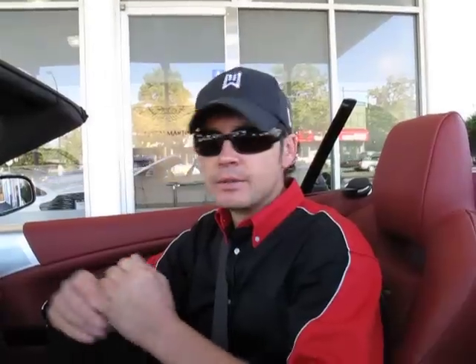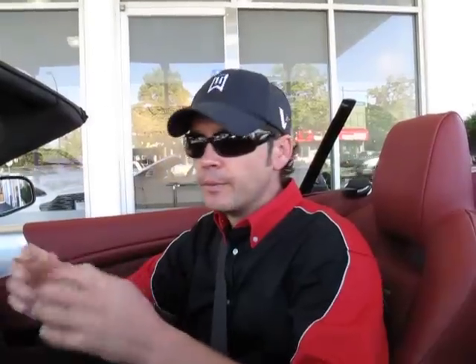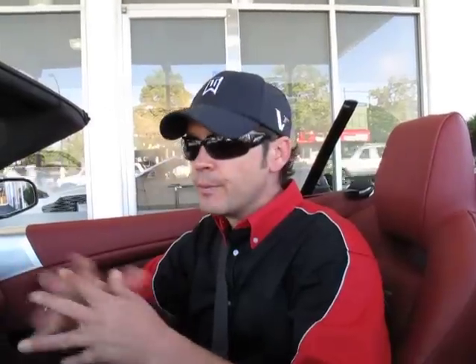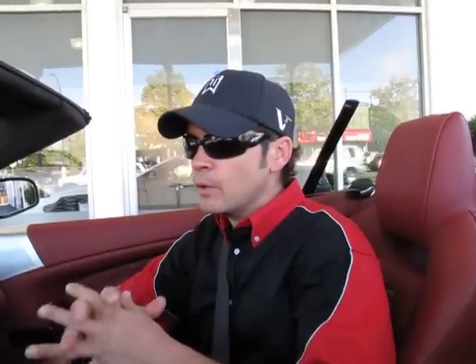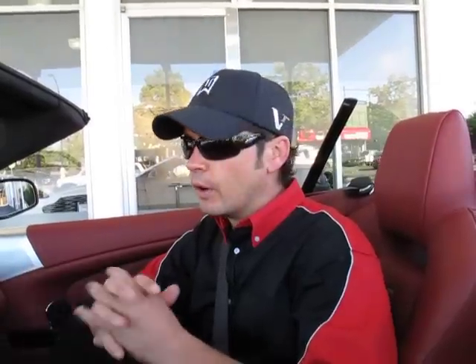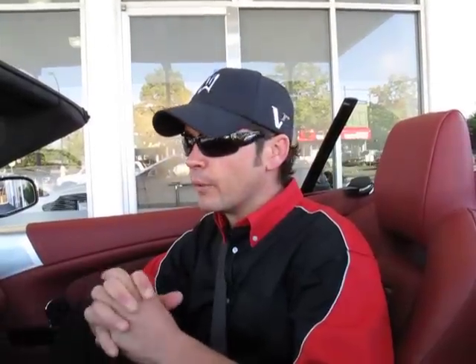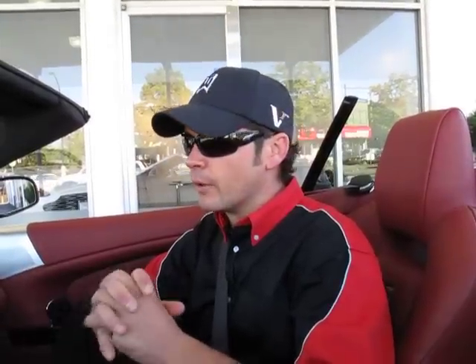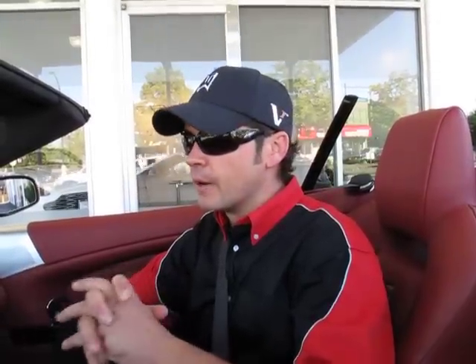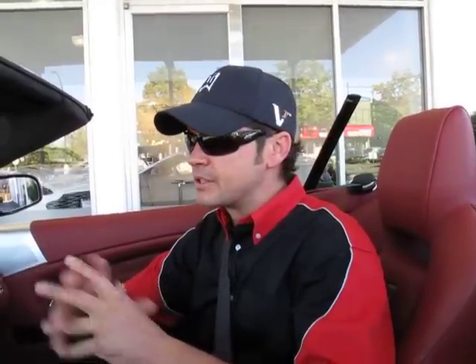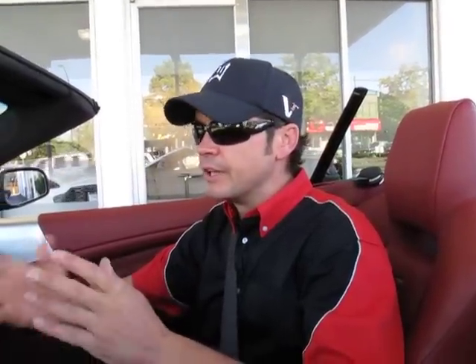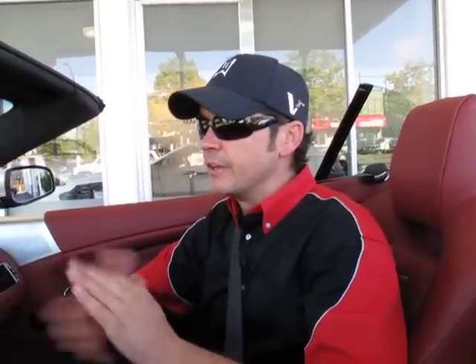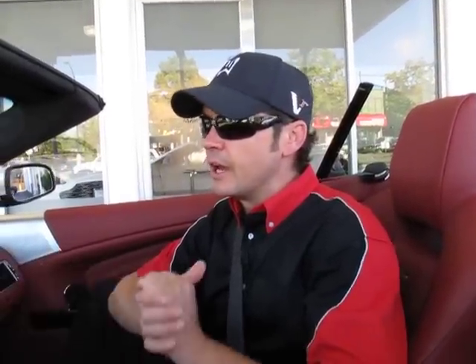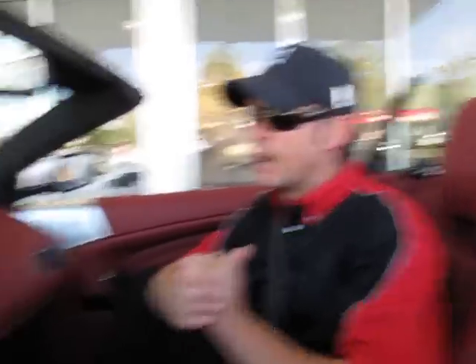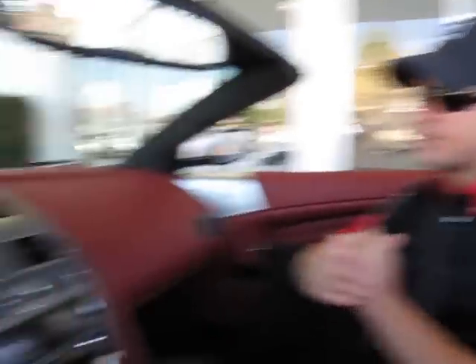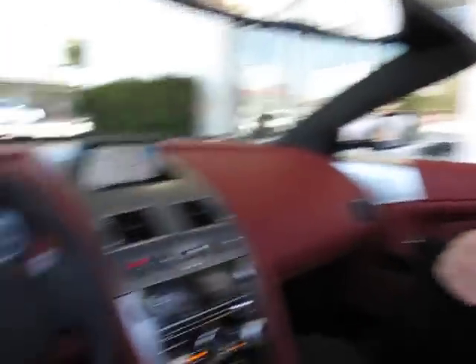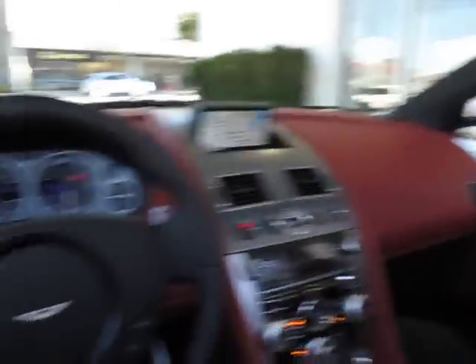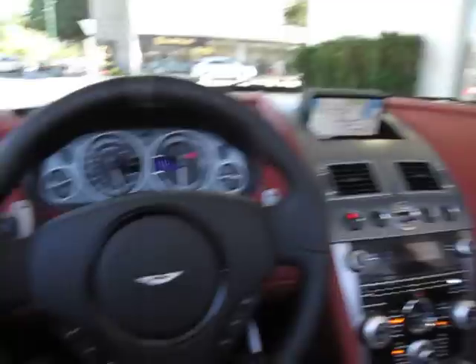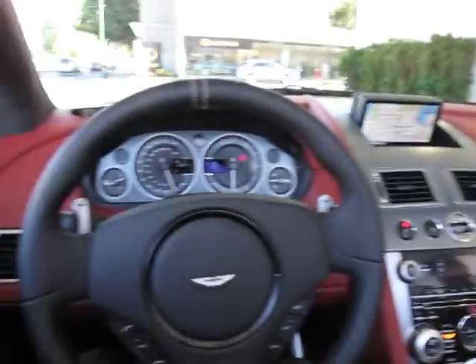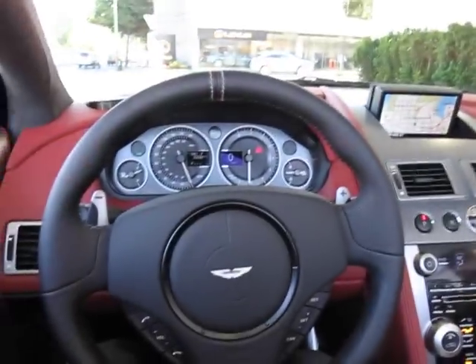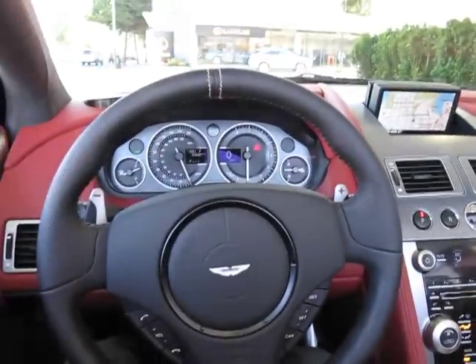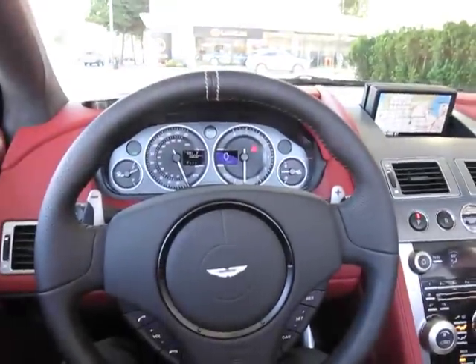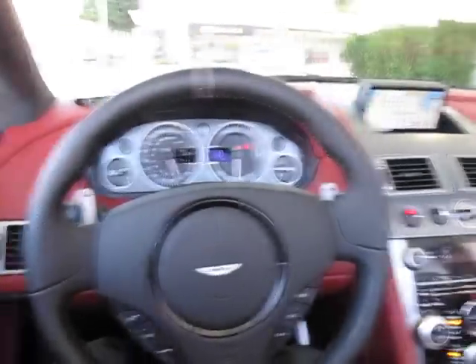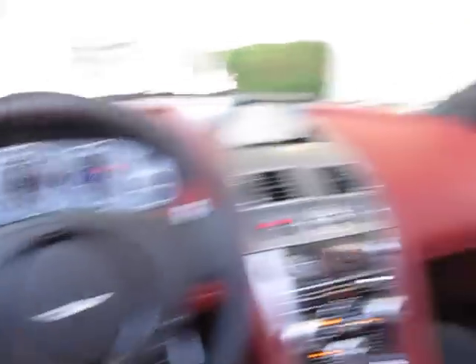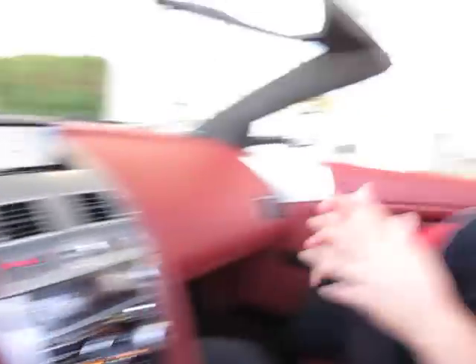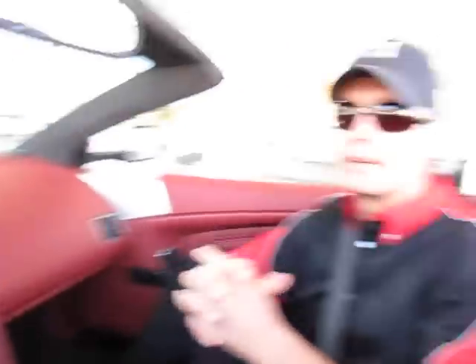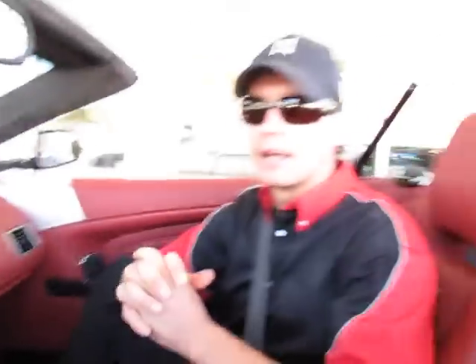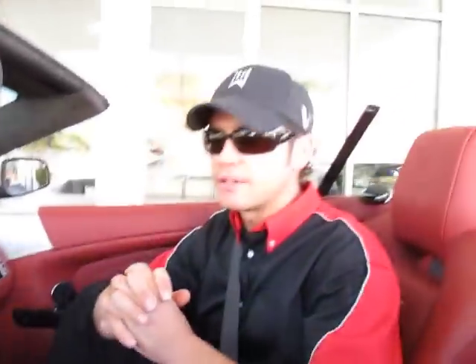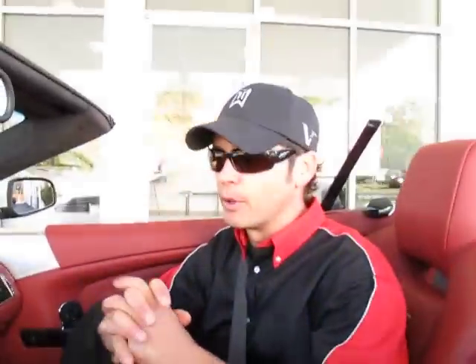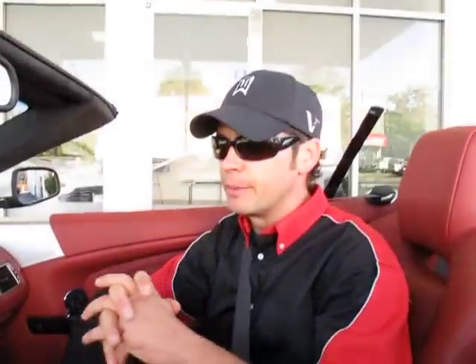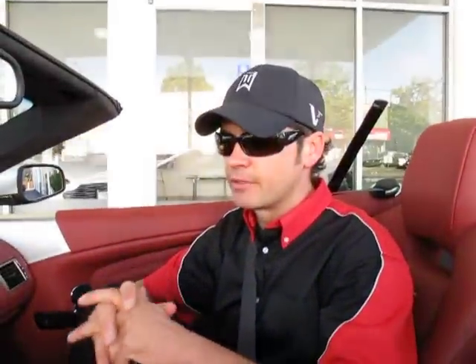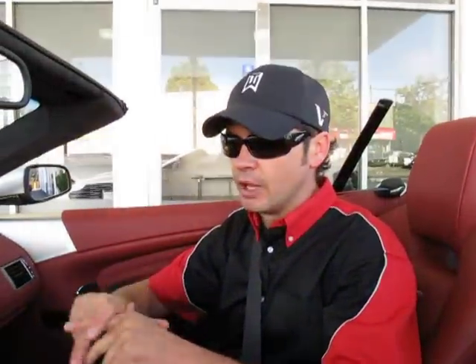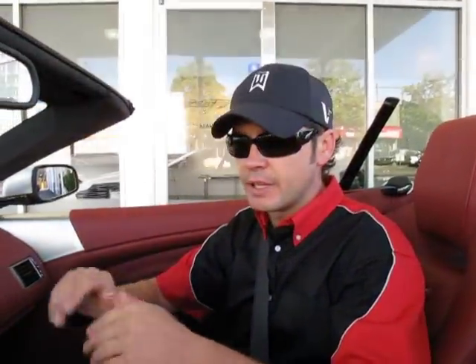We're sitting here in the Aston Martin DBS Vantage, the new 2010 Aston Martin DBS Vantage.